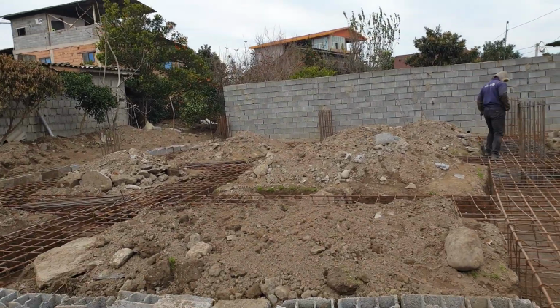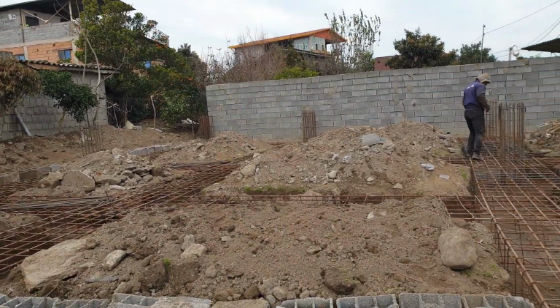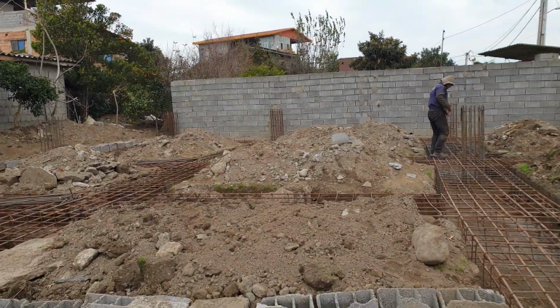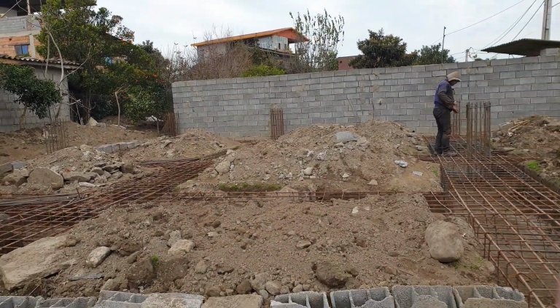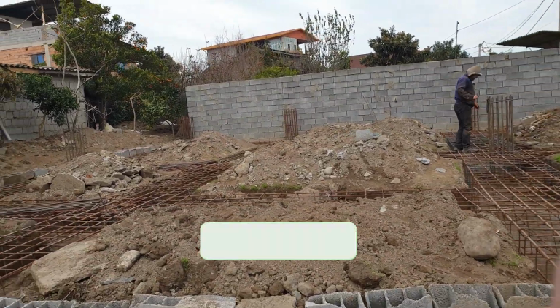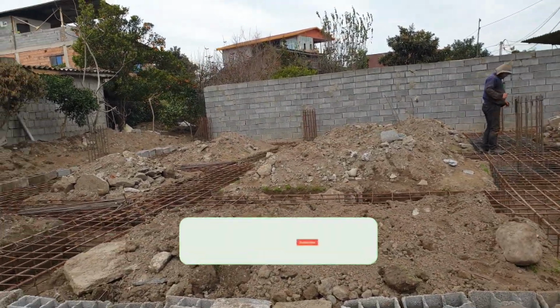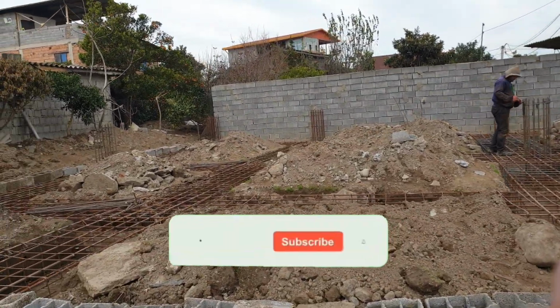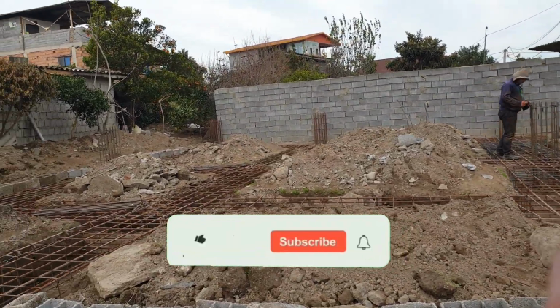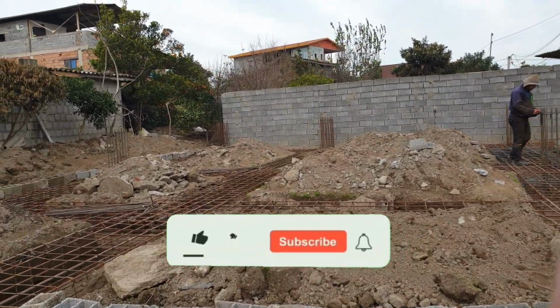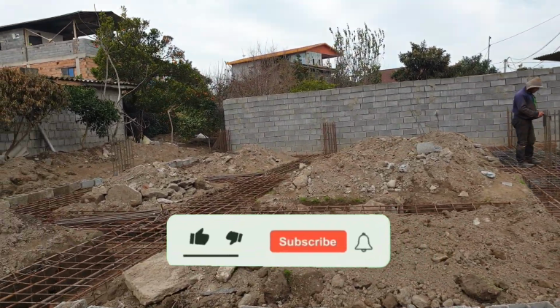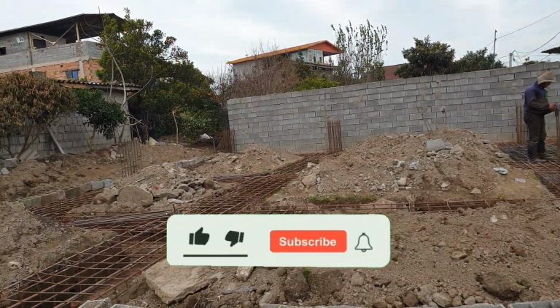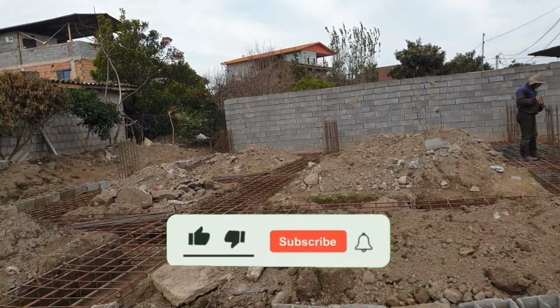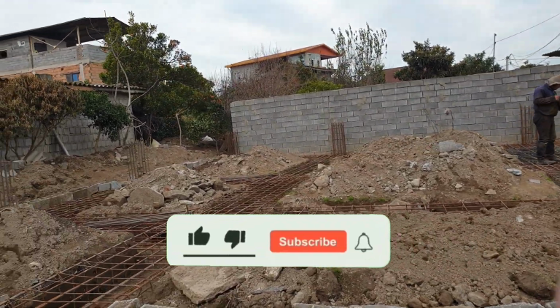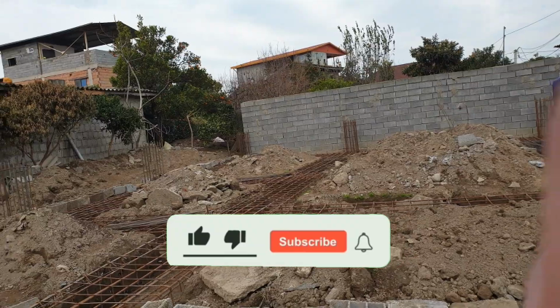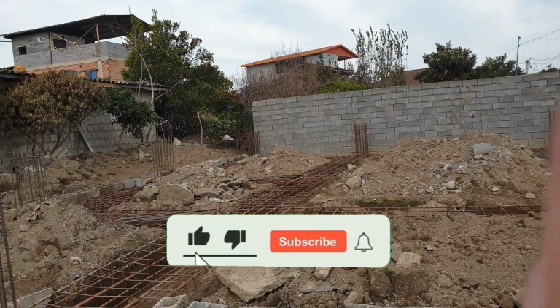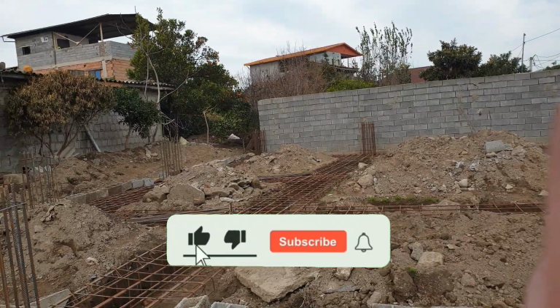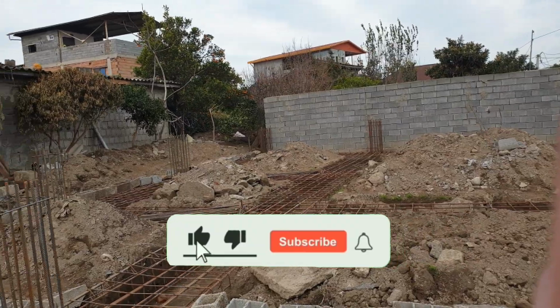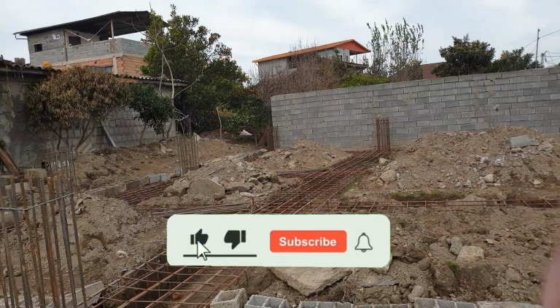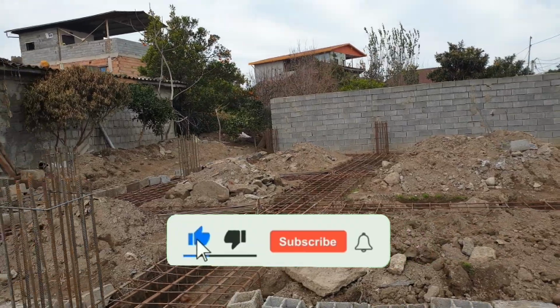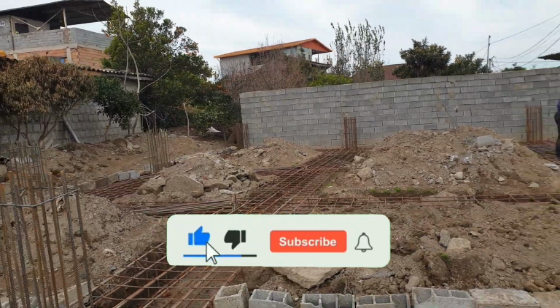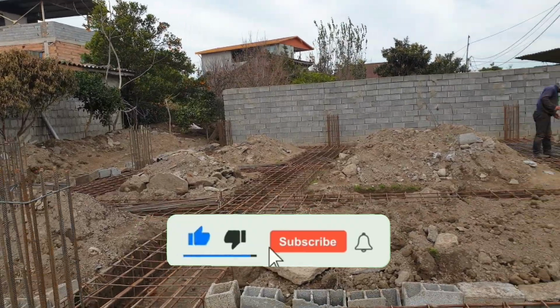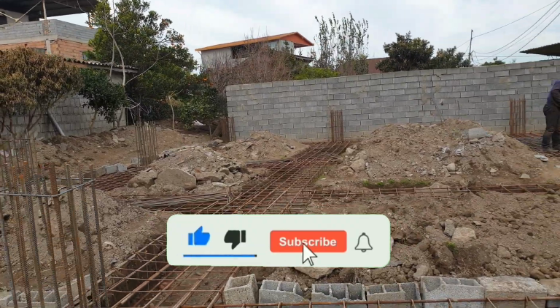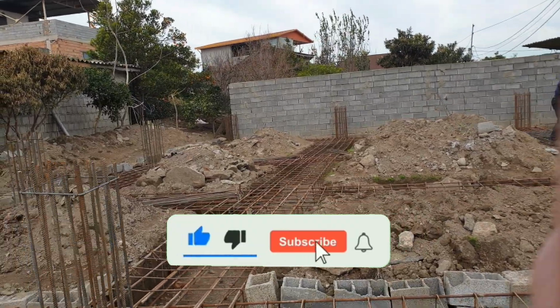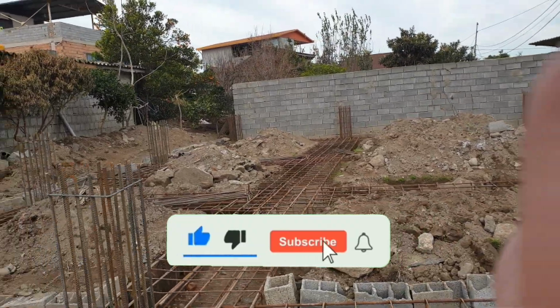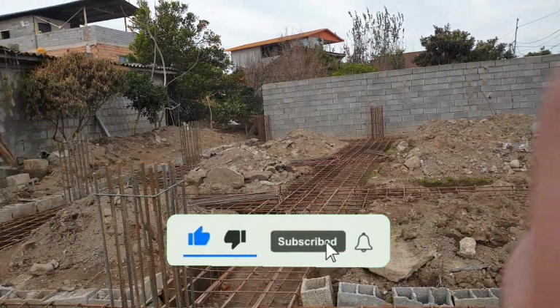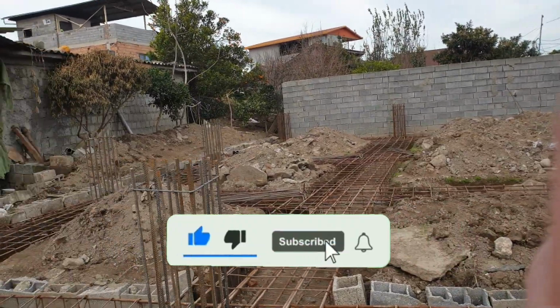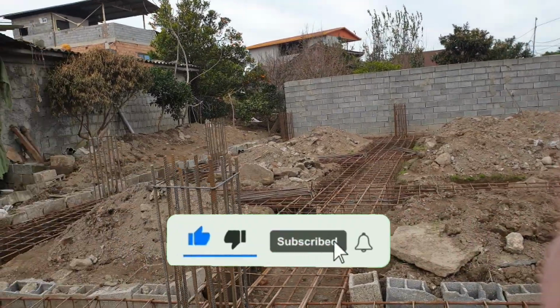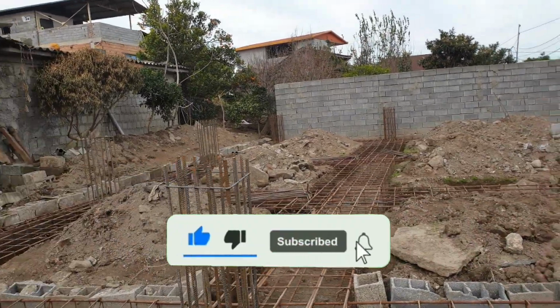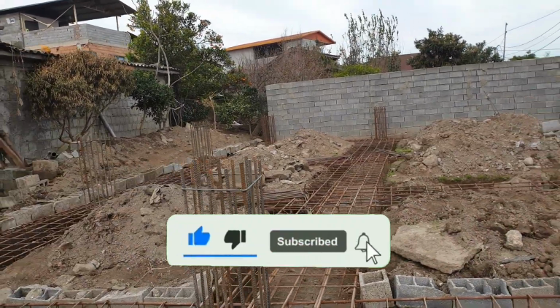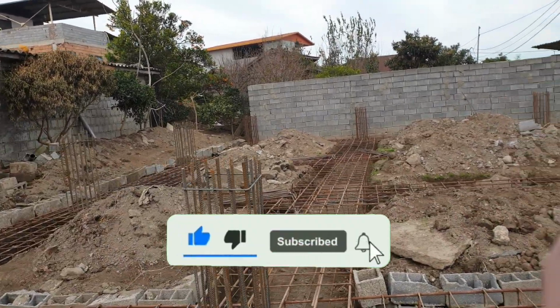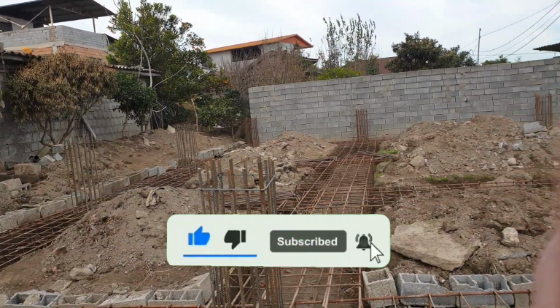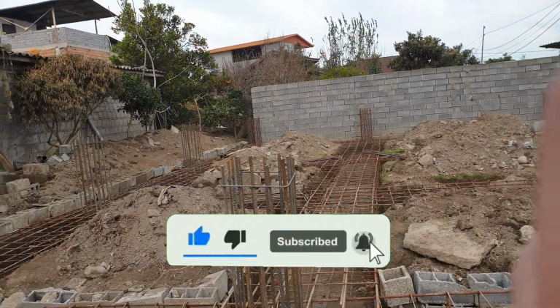I want you all to subscribe to my channel to motivate me to create more videos. Thank you.